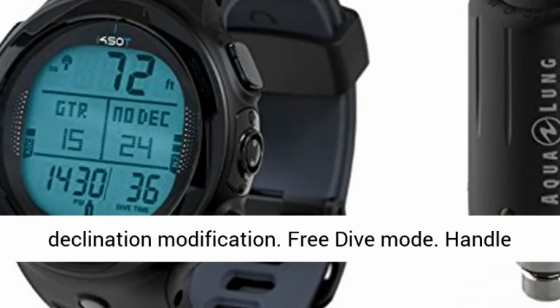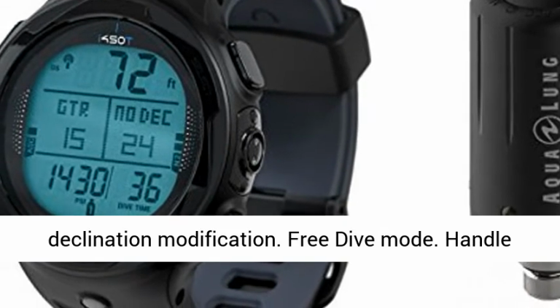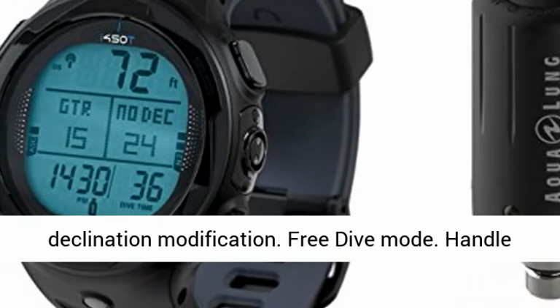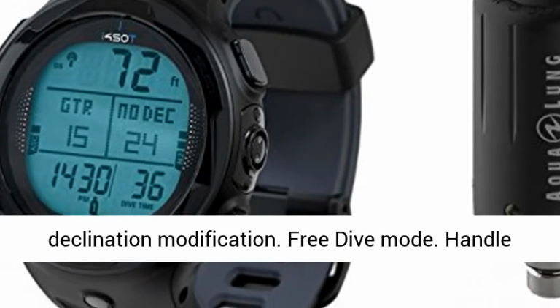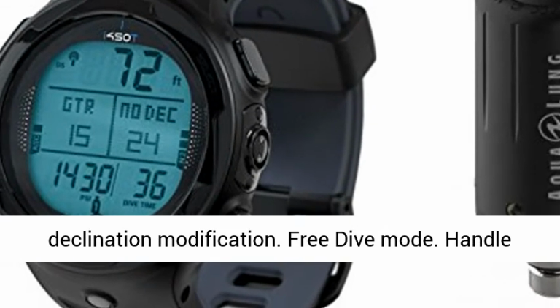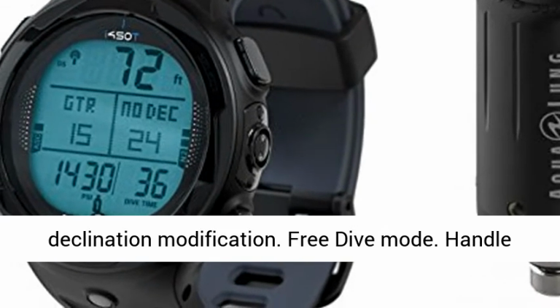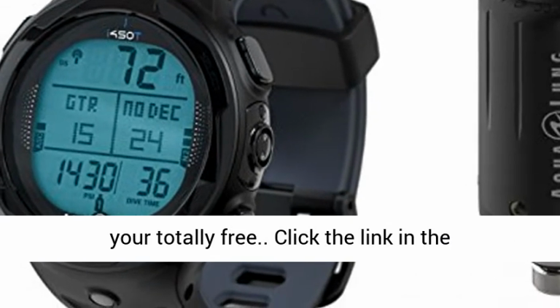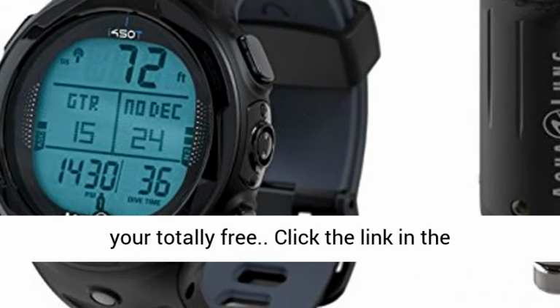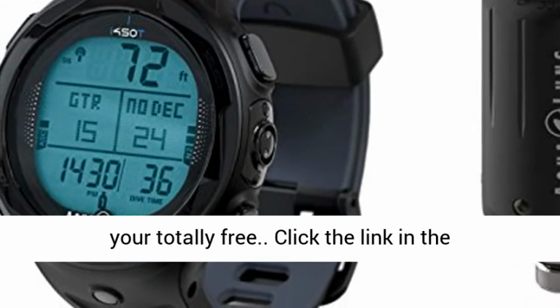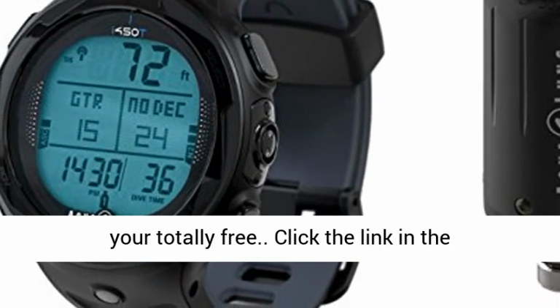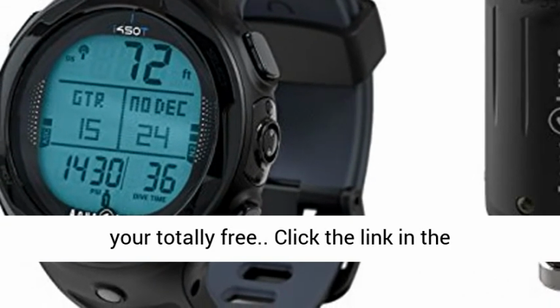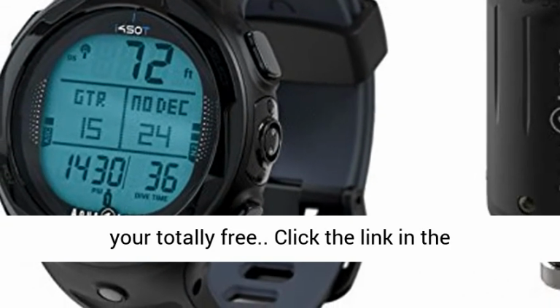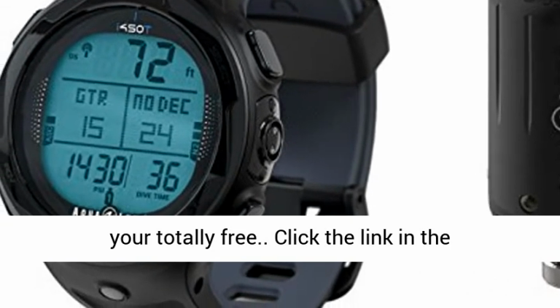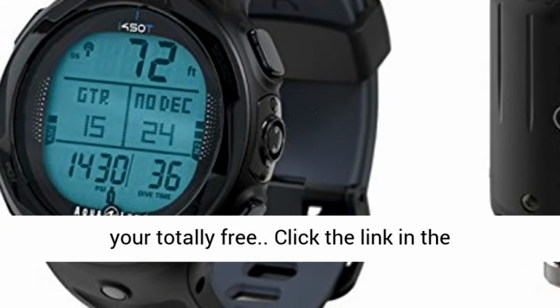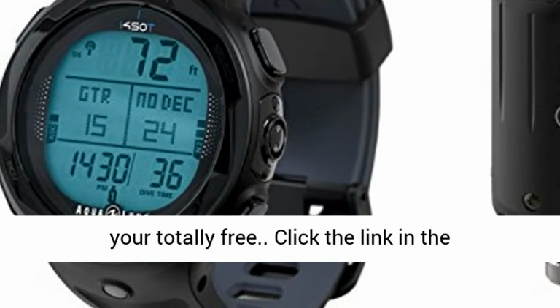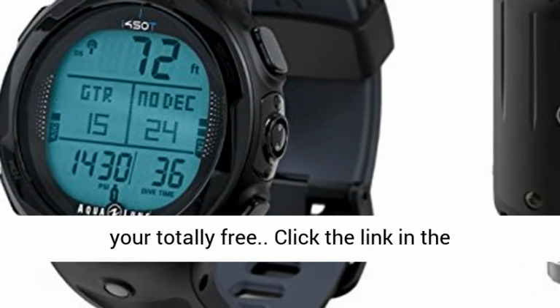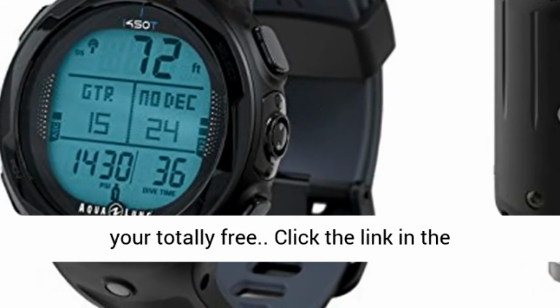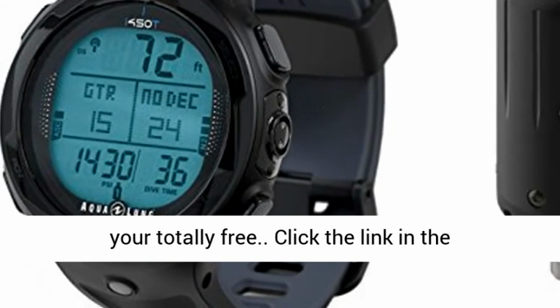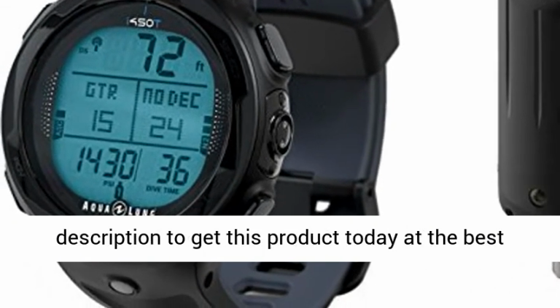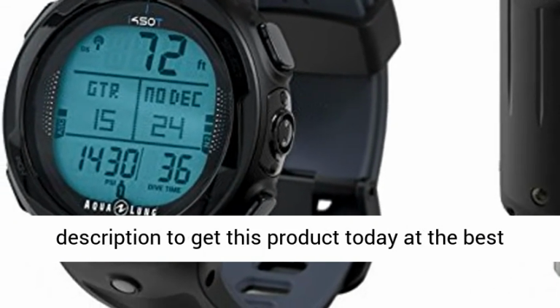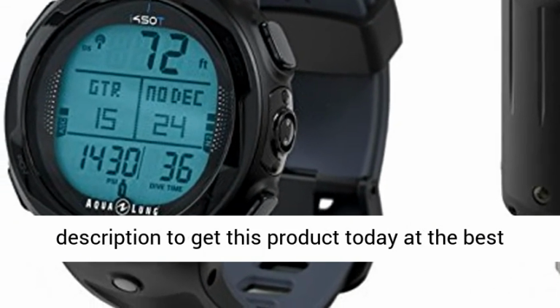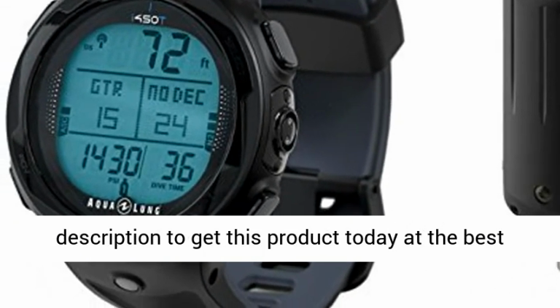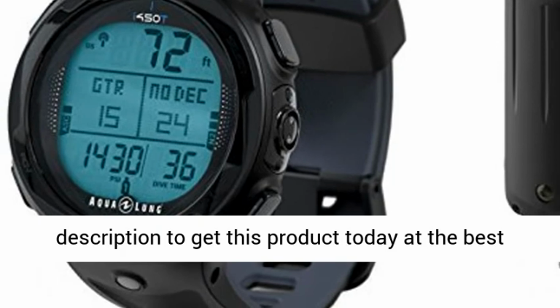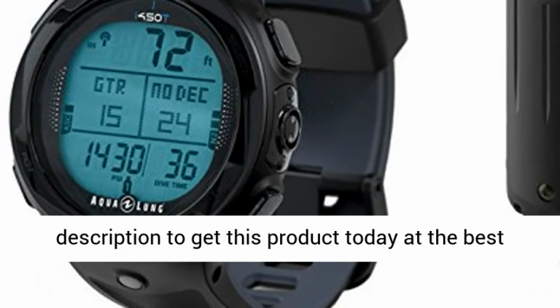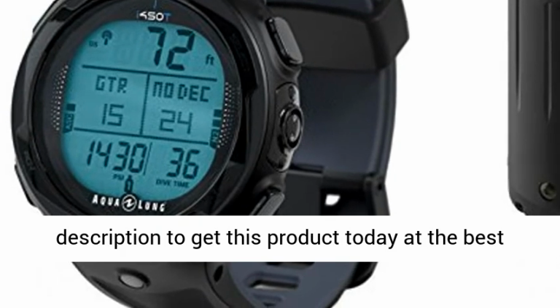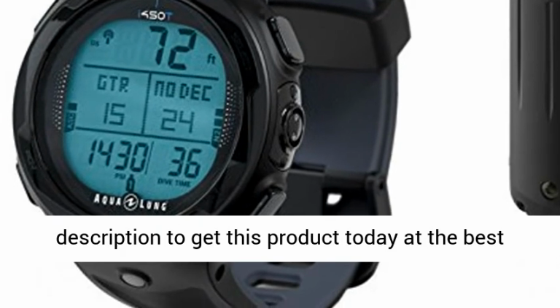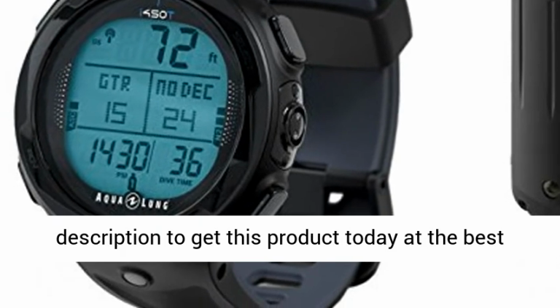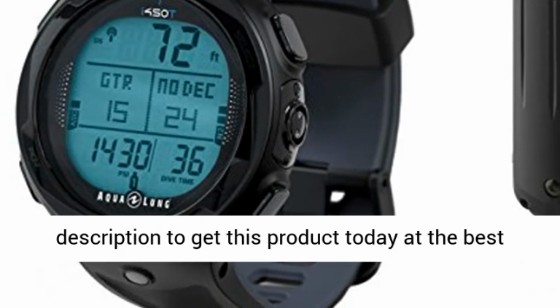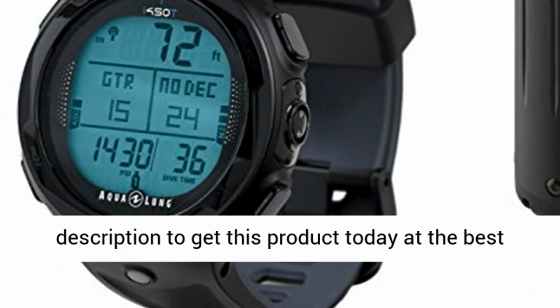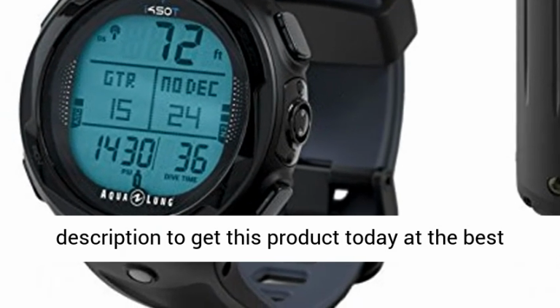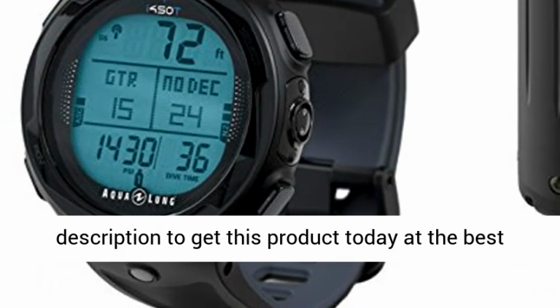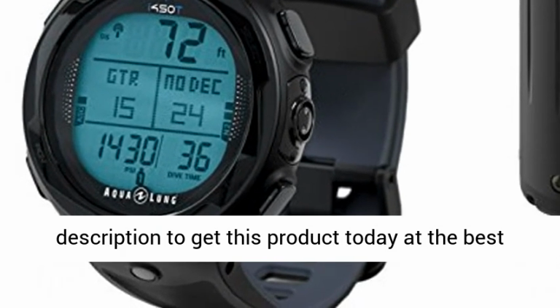Free dive mode. Click the link in the description to get this product today at the best price.